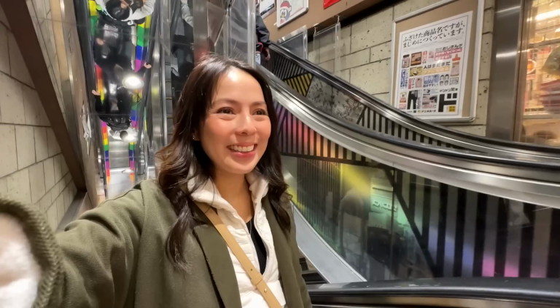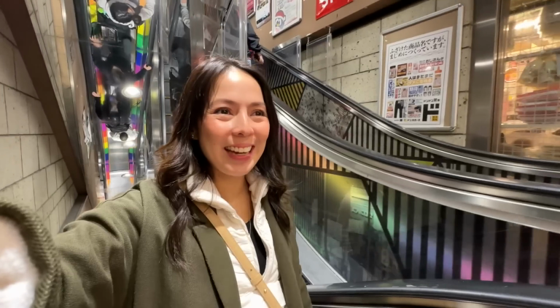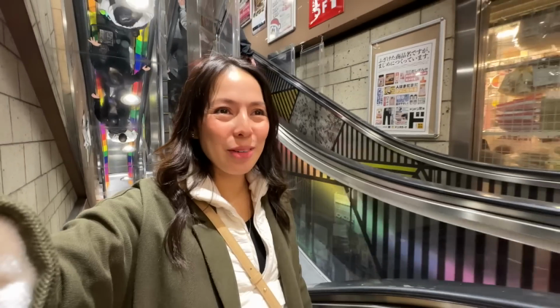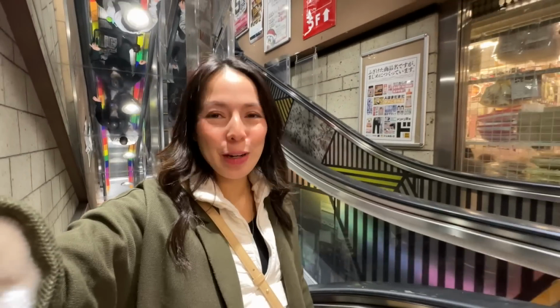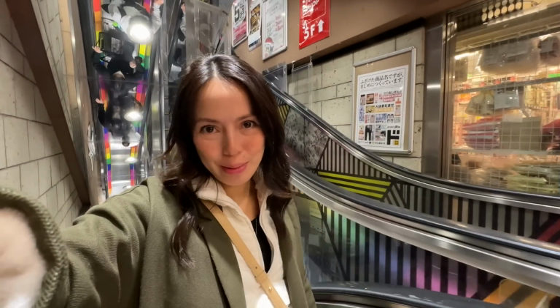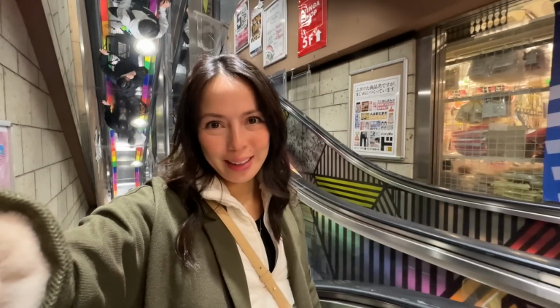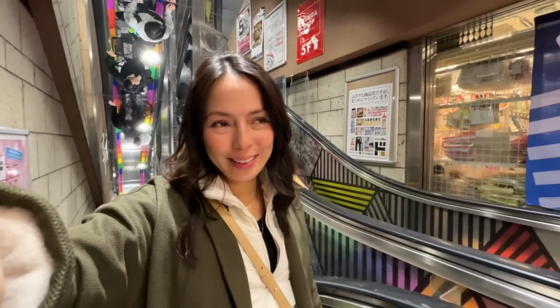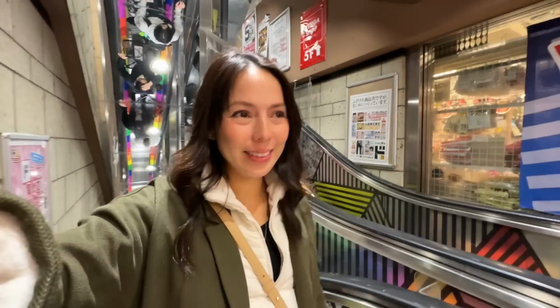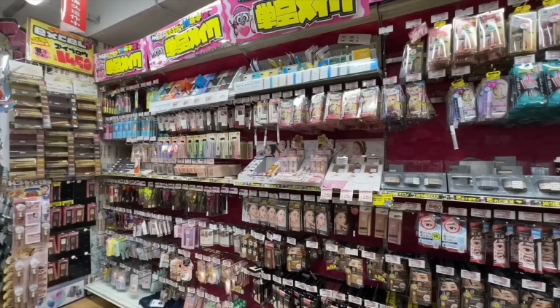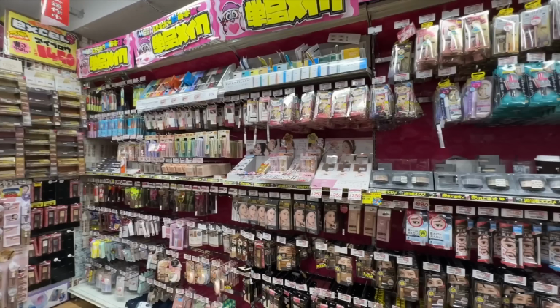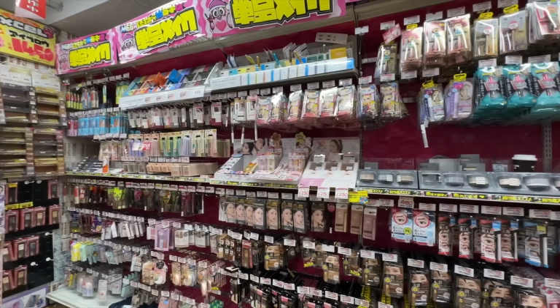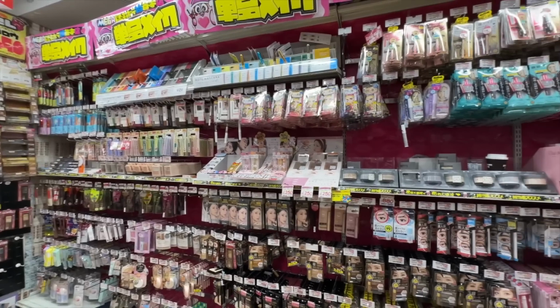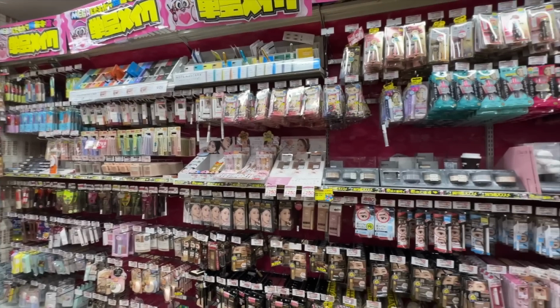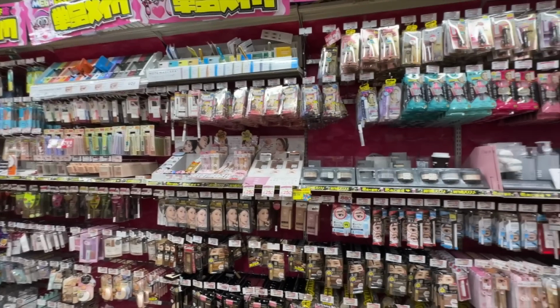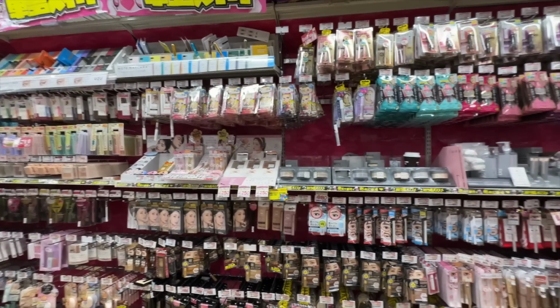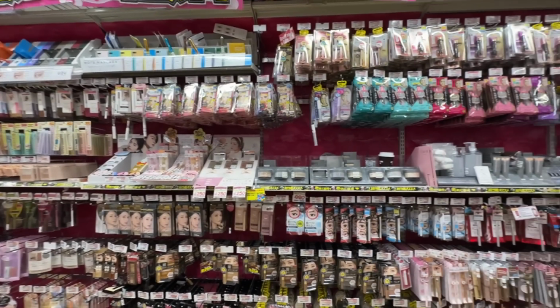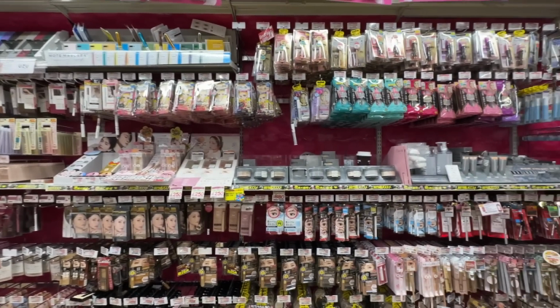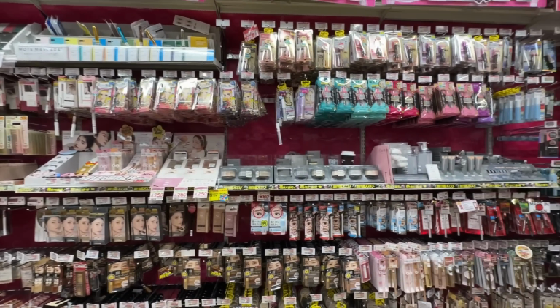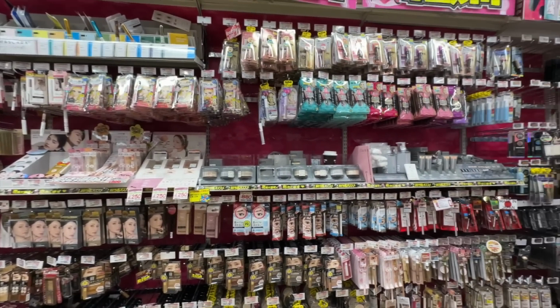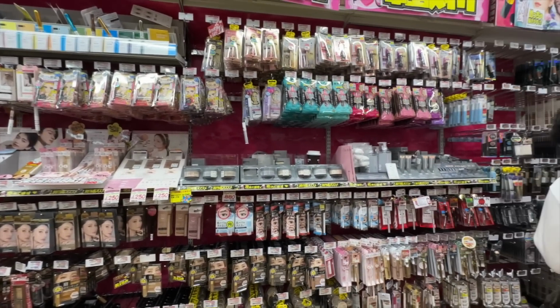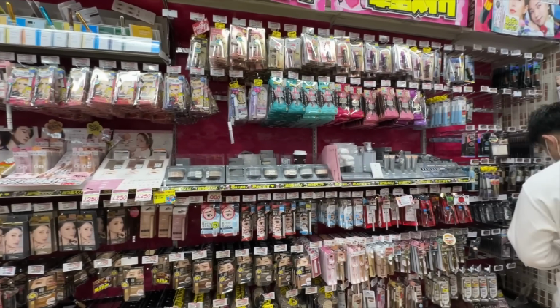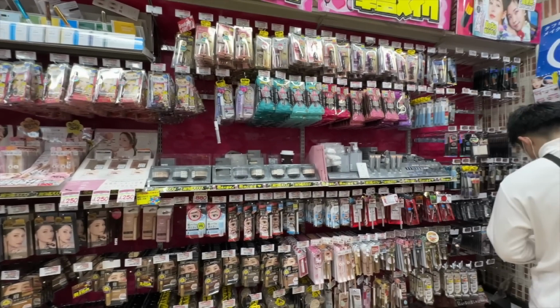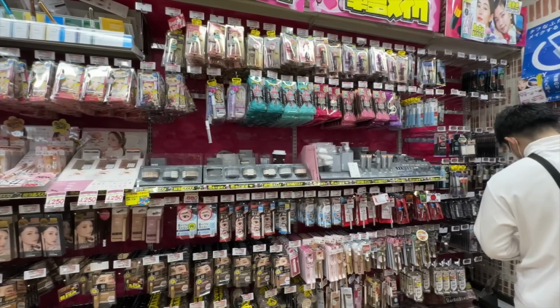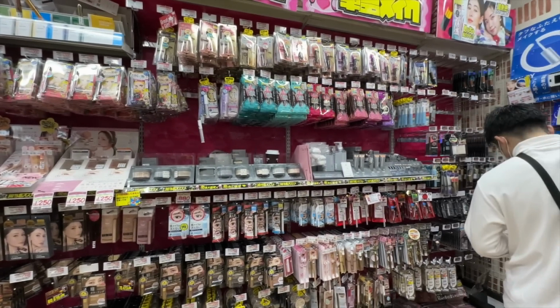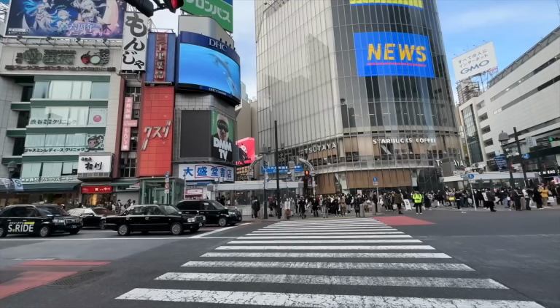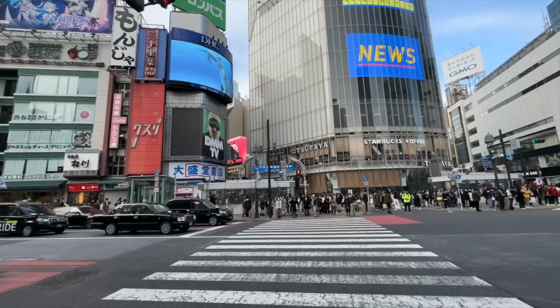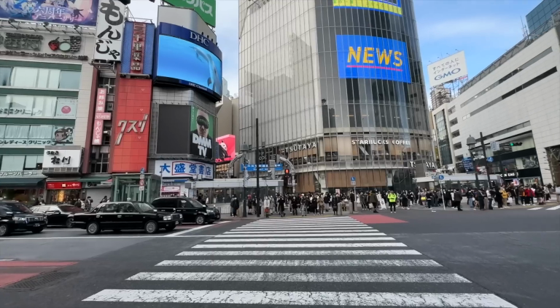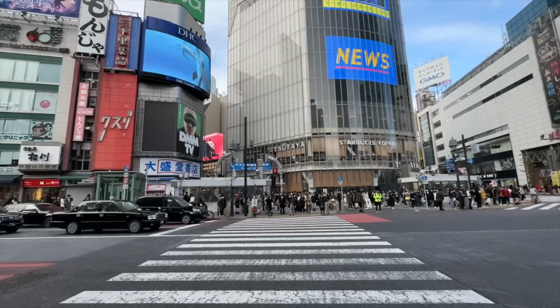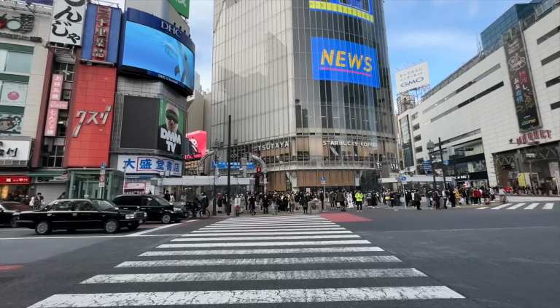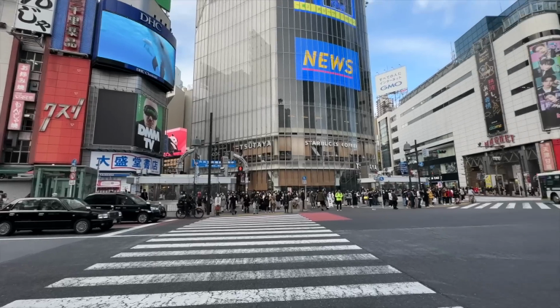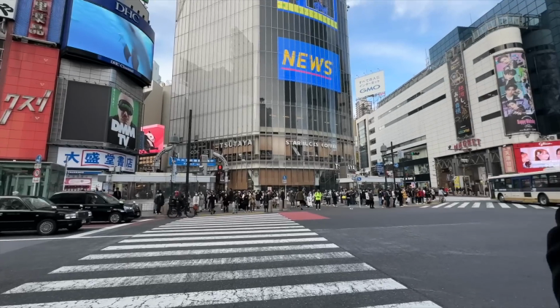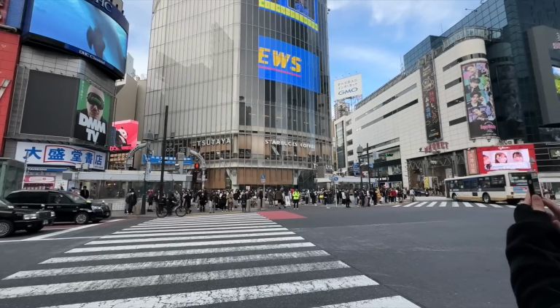Every time I would go here before, I'd bring the stroller with the kids and they would rush me, but now I get to enjoy Don Quixote. This is the Don Quixote in Shibuya and there are seven floors of basically everything. These are just eyebrow pencils and mascara. This is the famous Shibuya crossing.